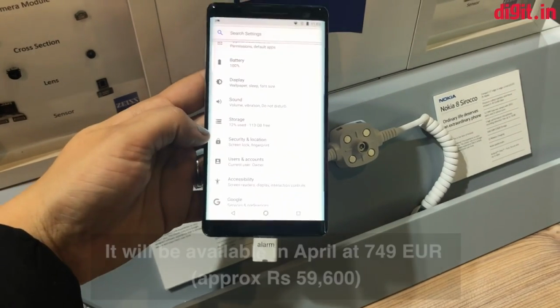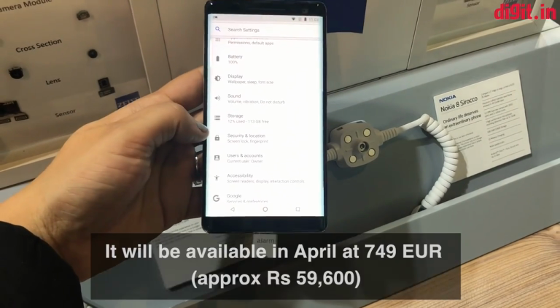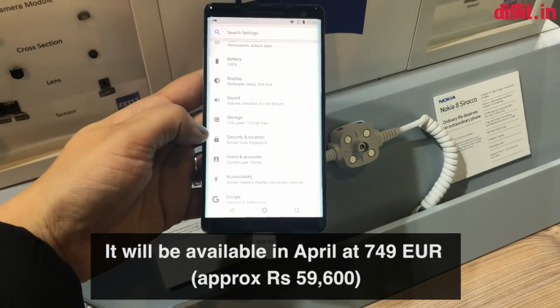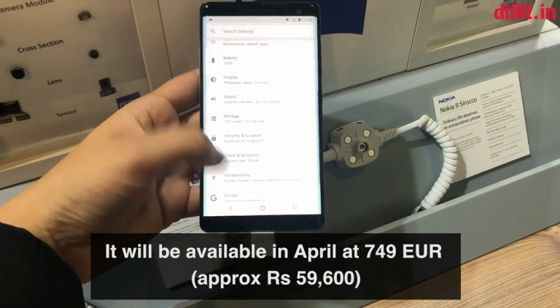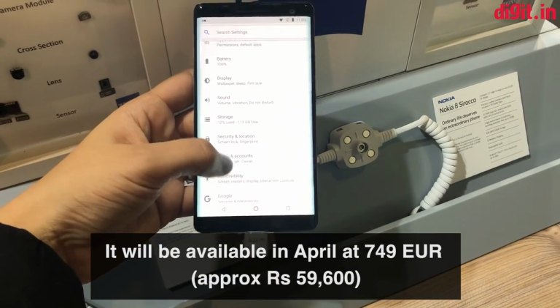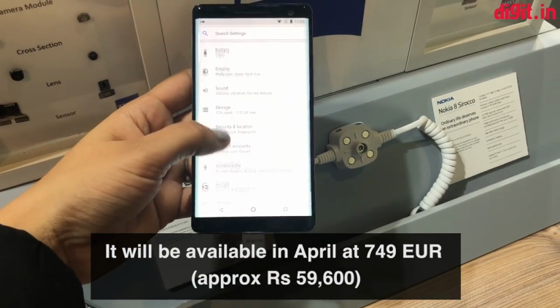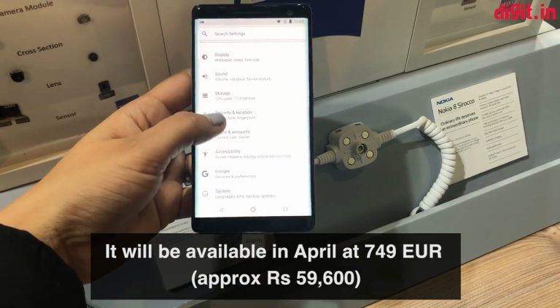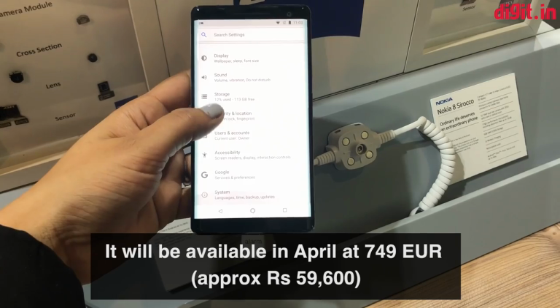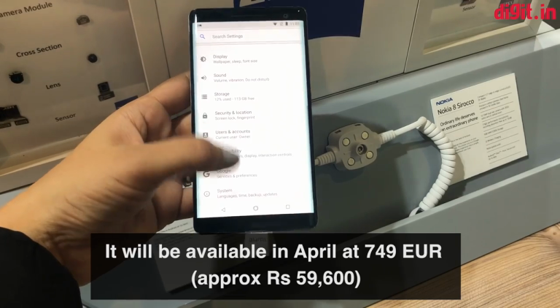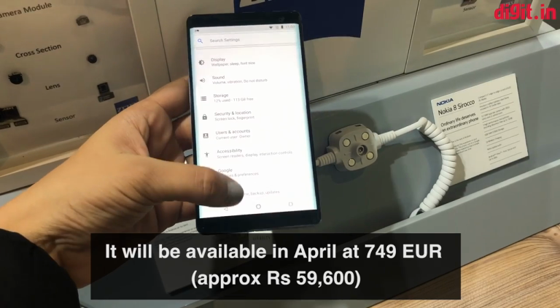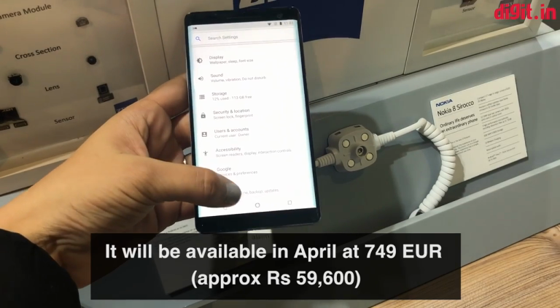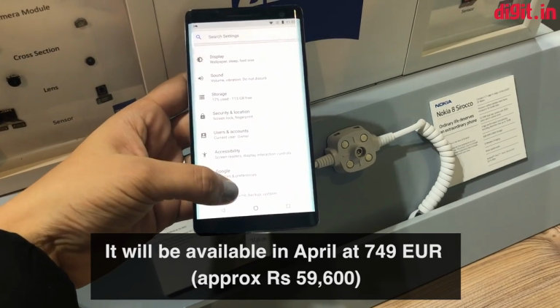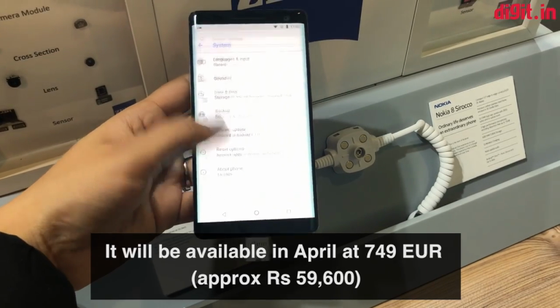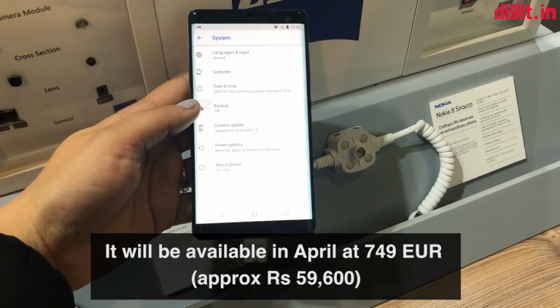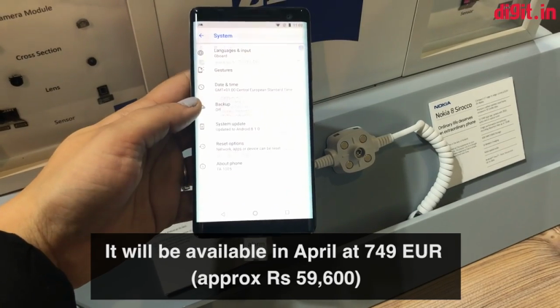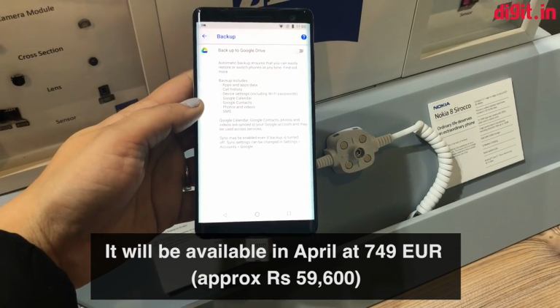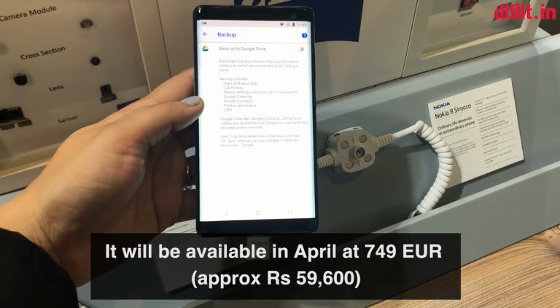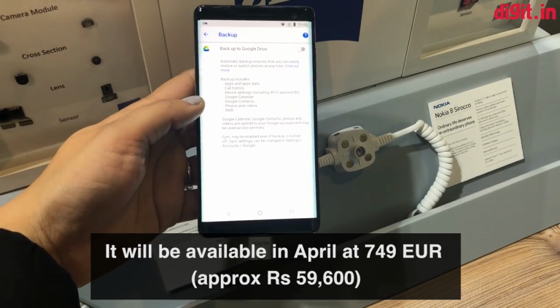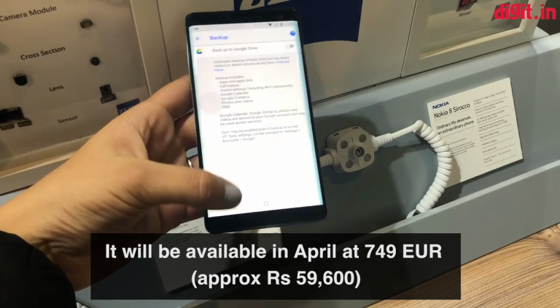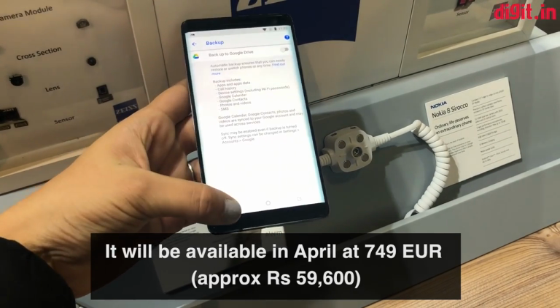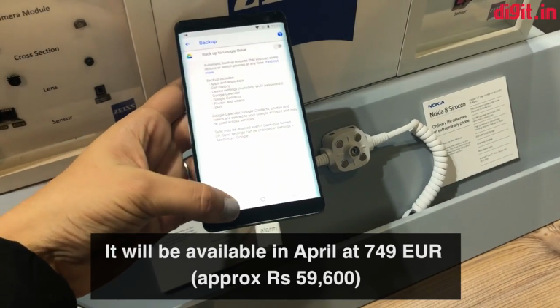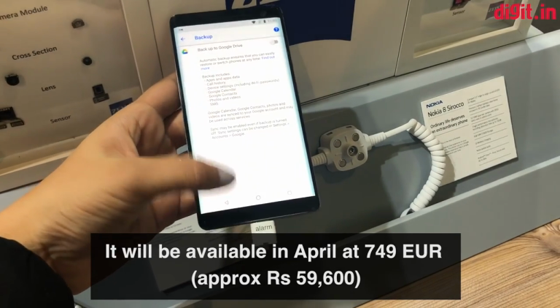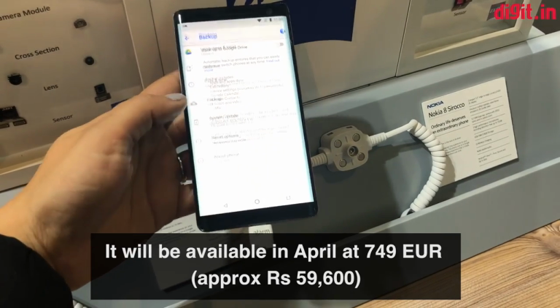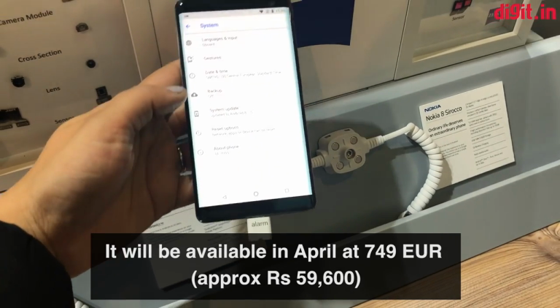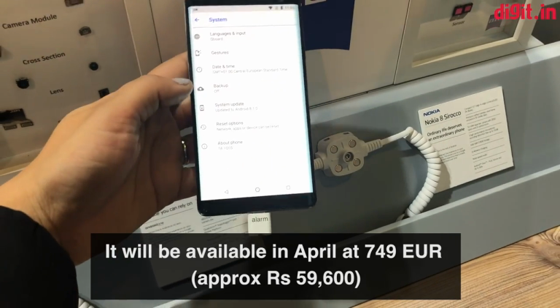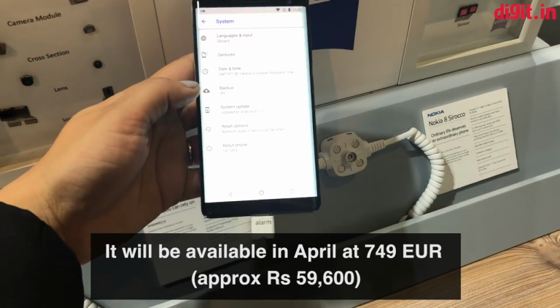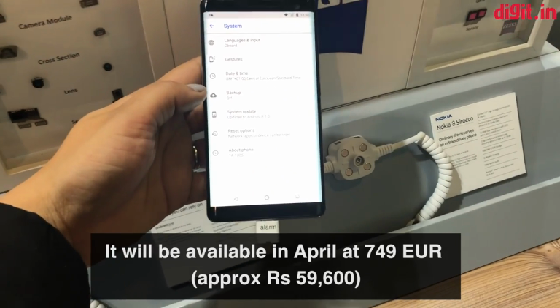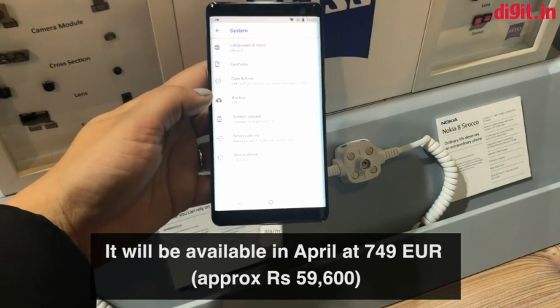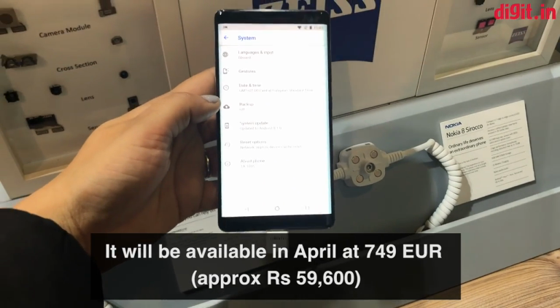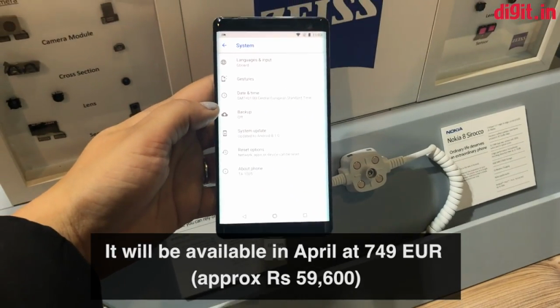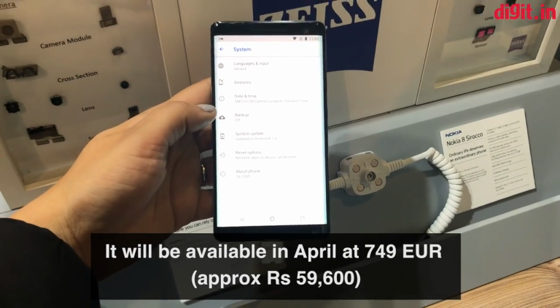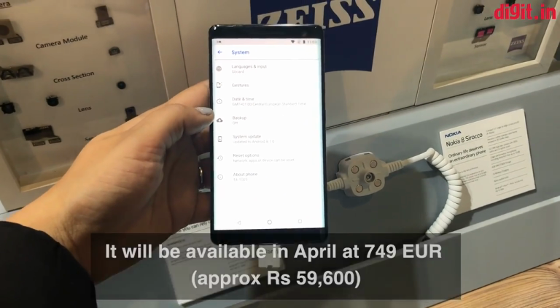It will be available in April, starting at 749 euros, which is about 60,000 rupees directly converted.